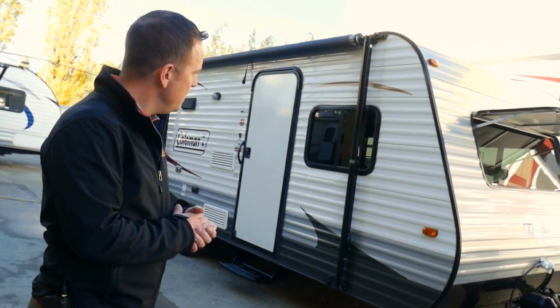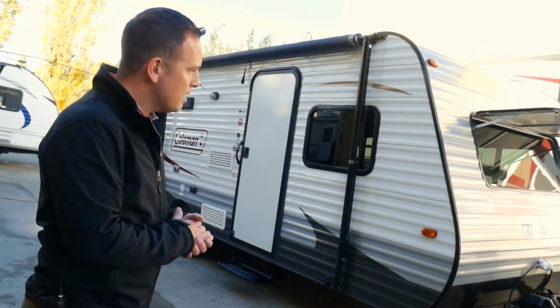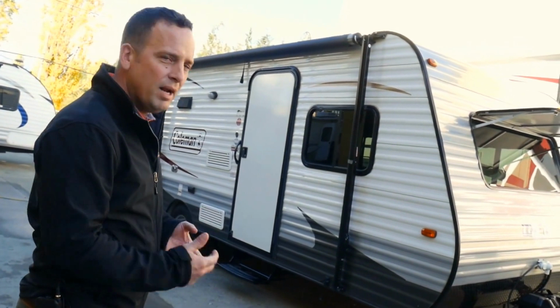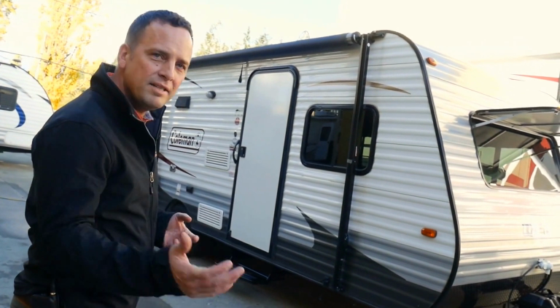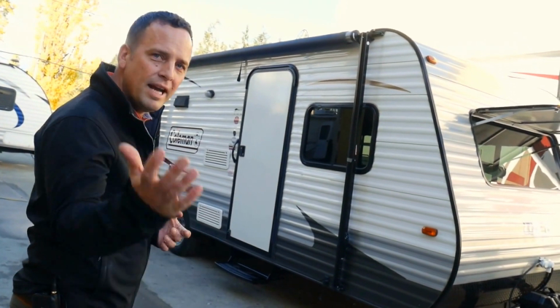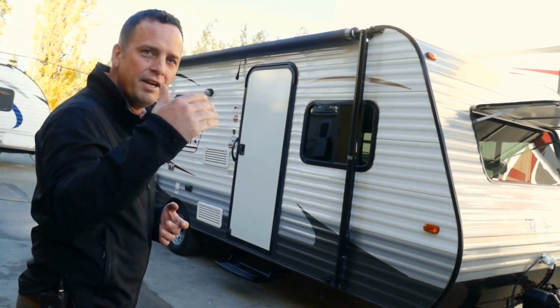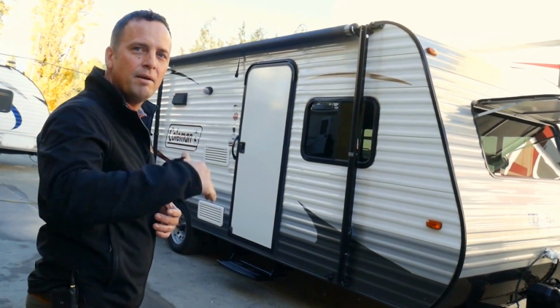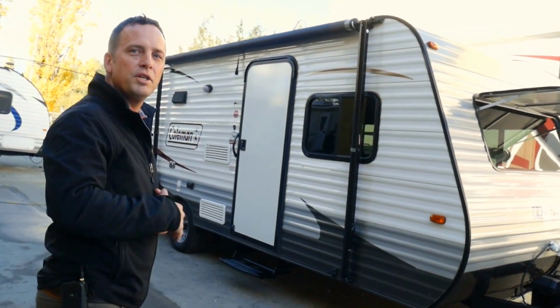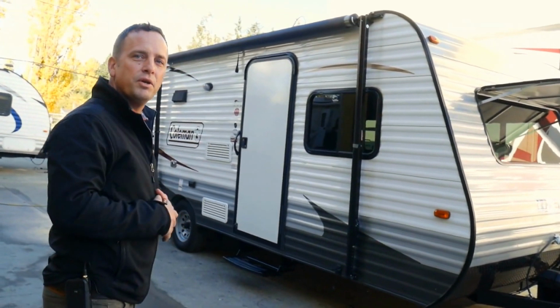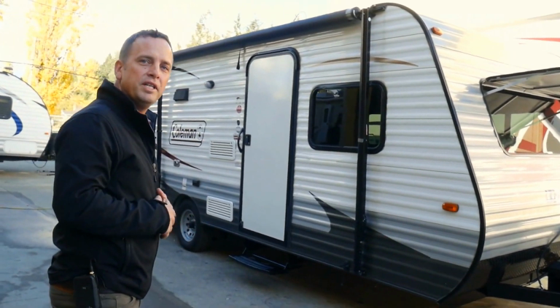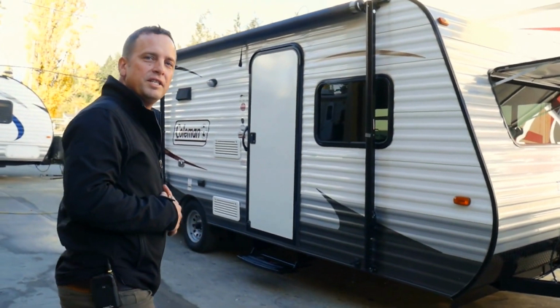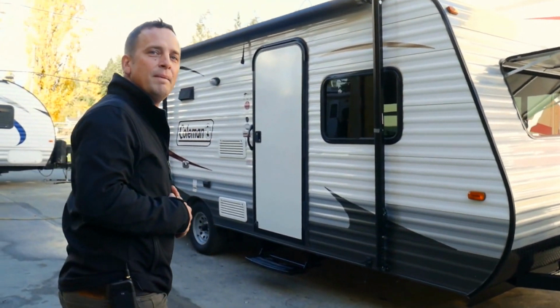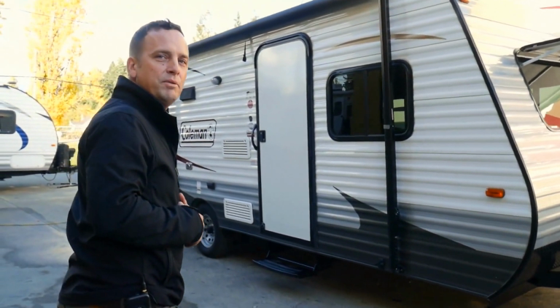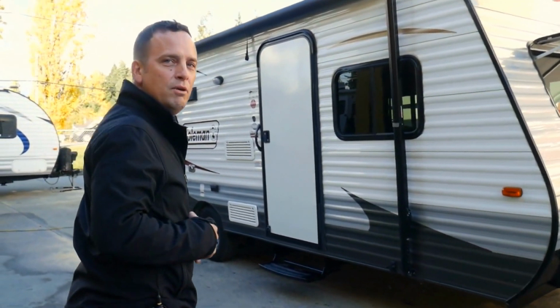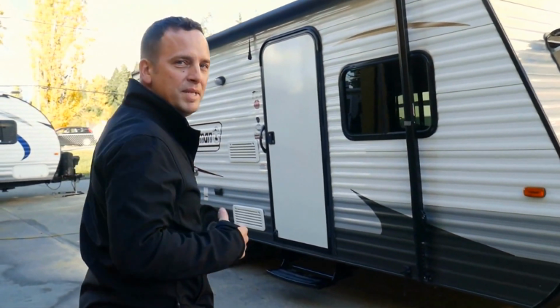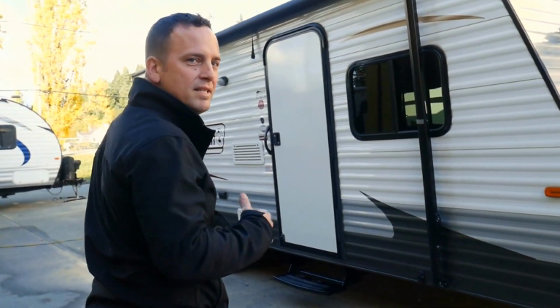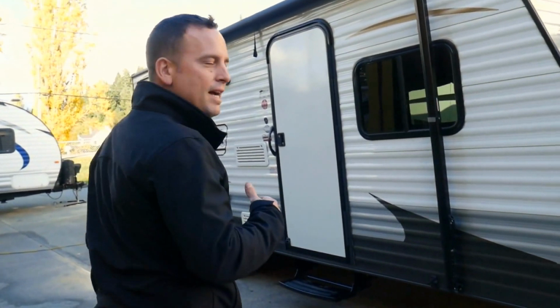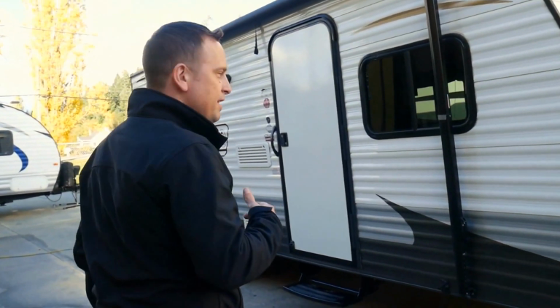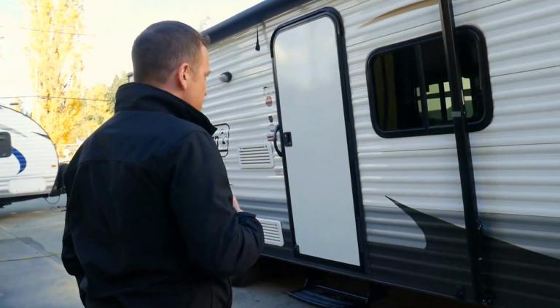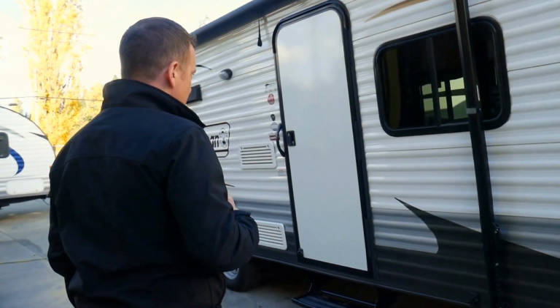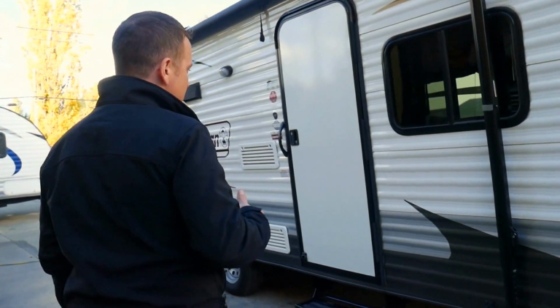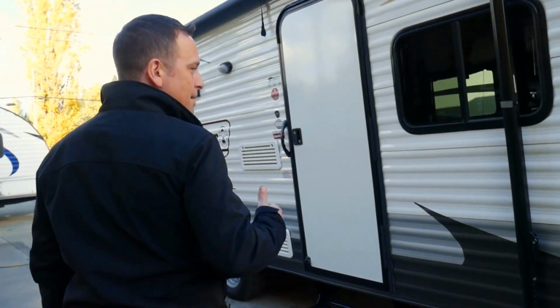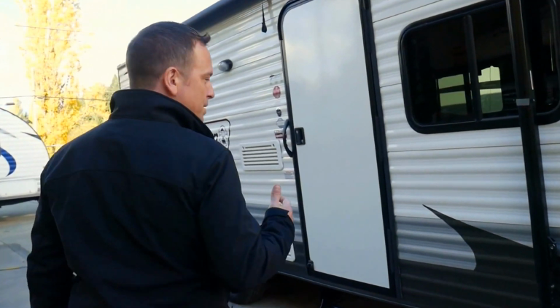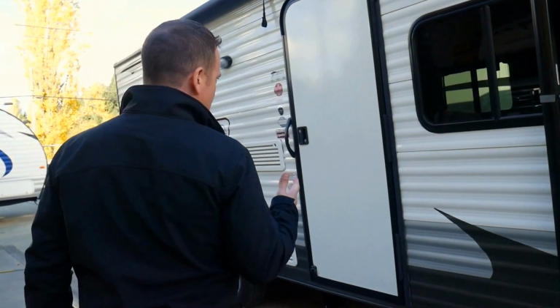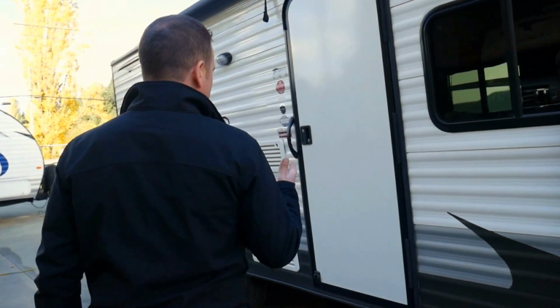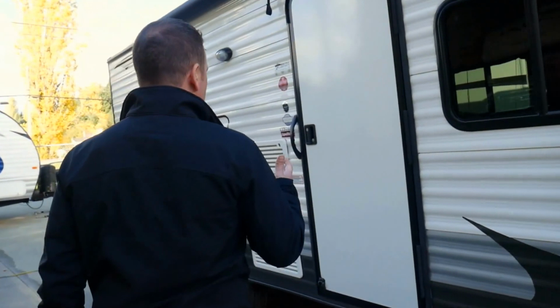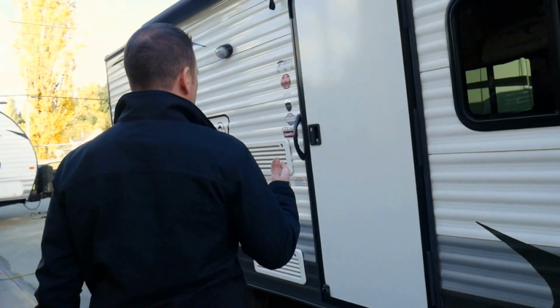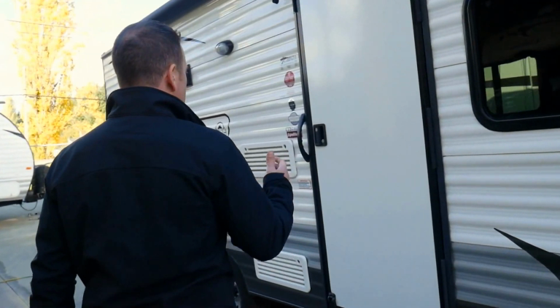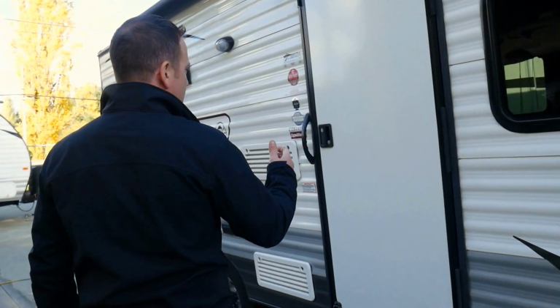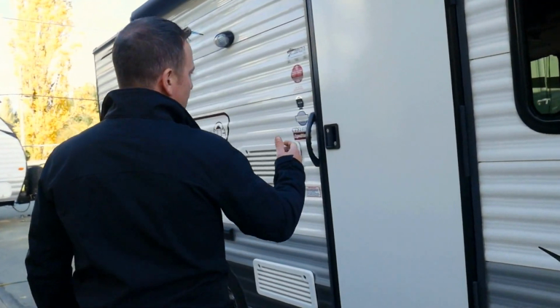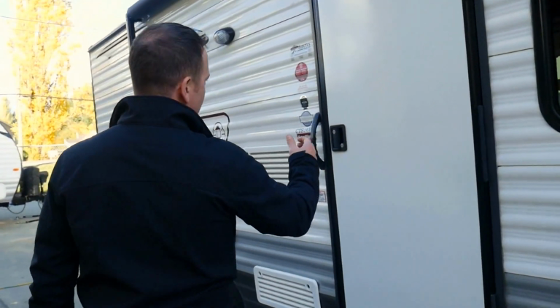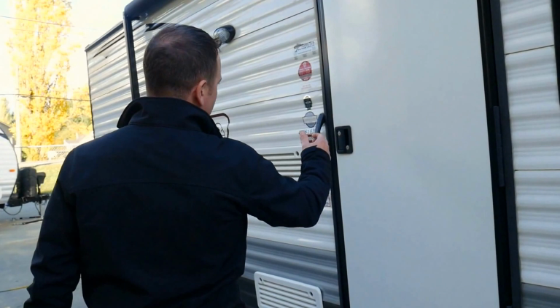Come on inside, Derek. I want to show you just how much room is inside this trailer. It's absolutely beautiful. You're going to love it.